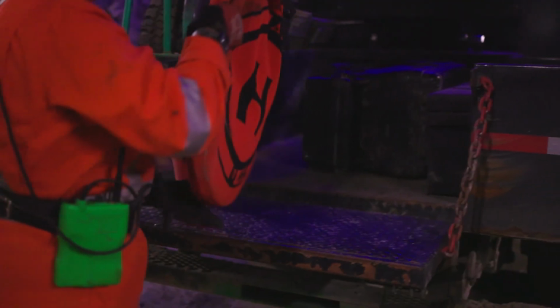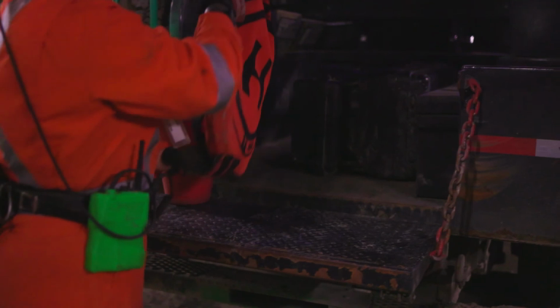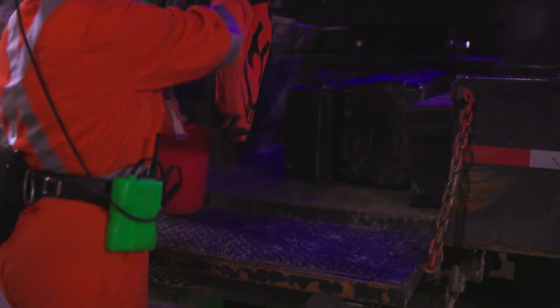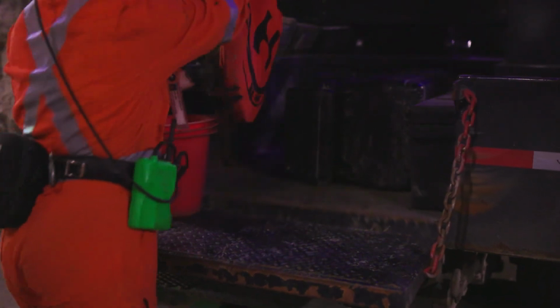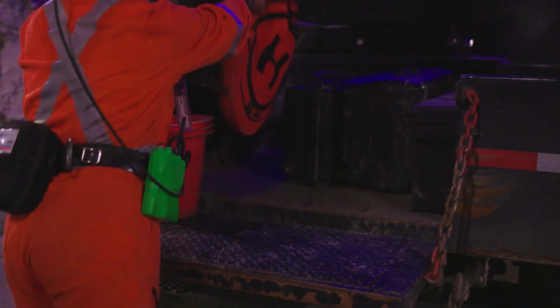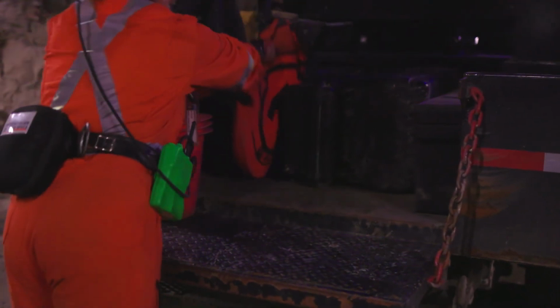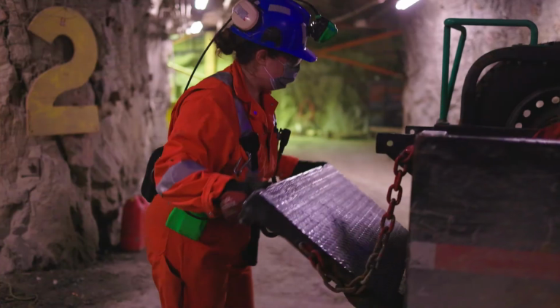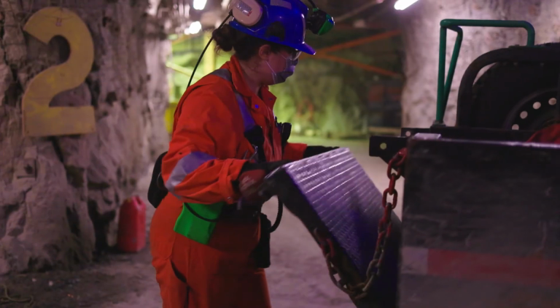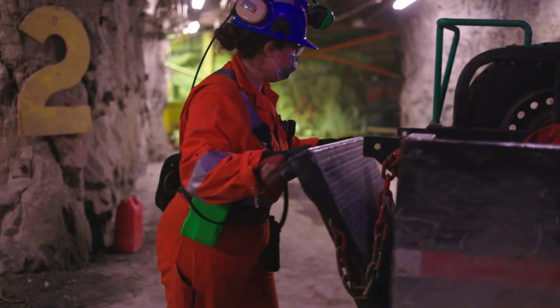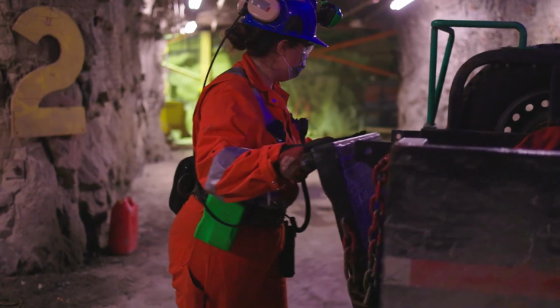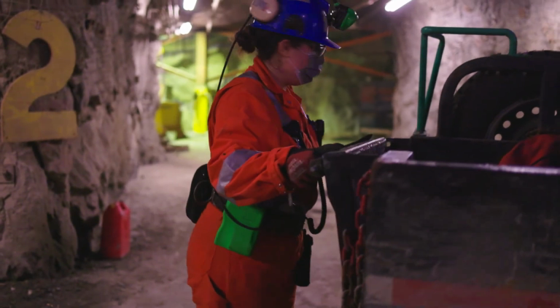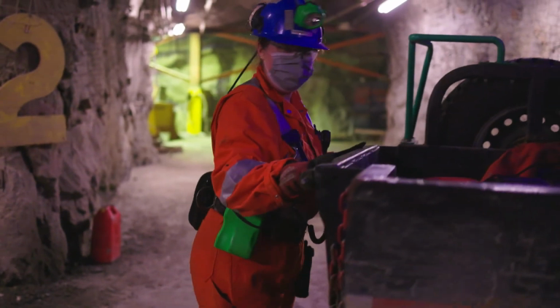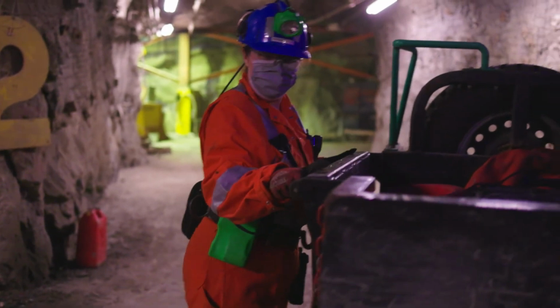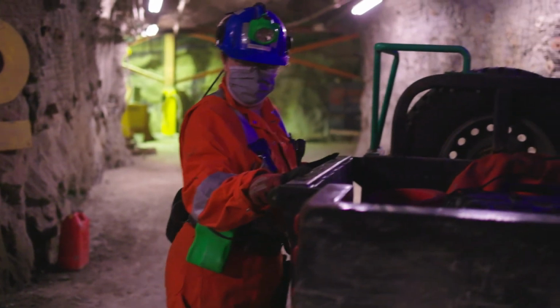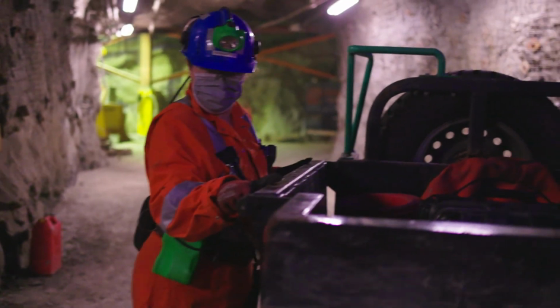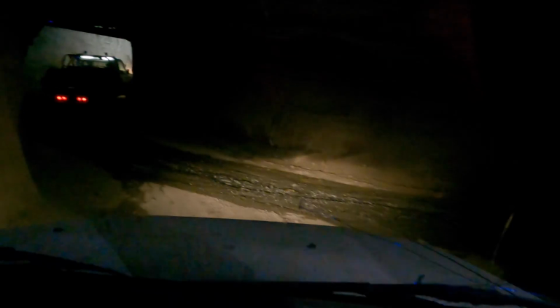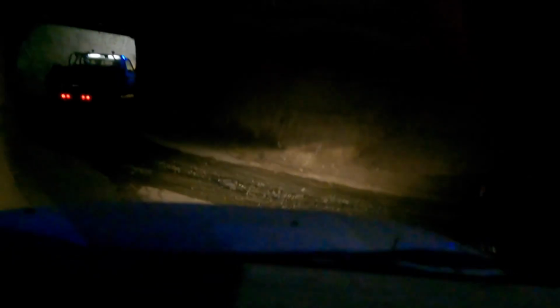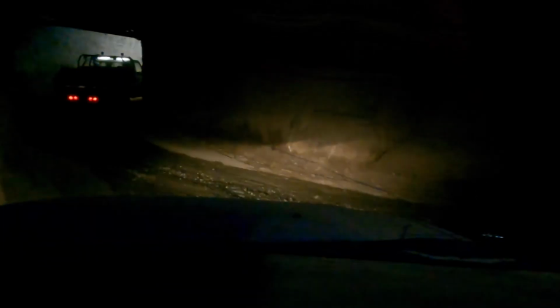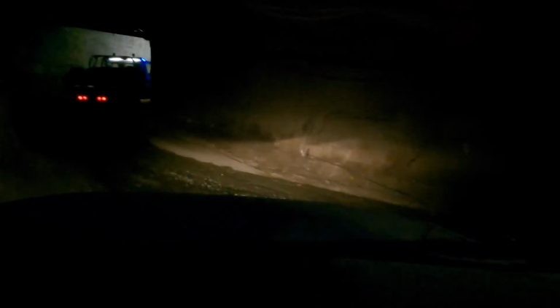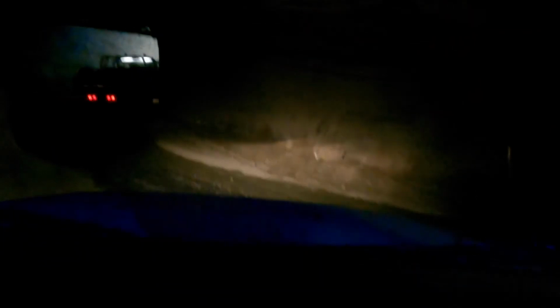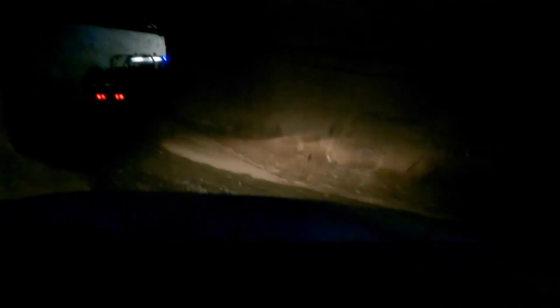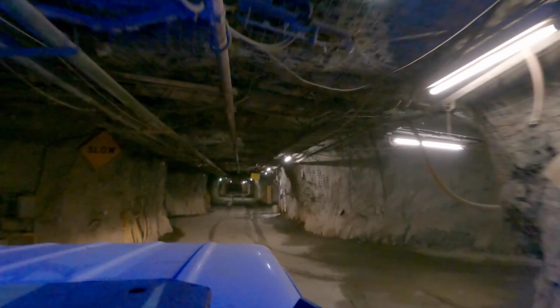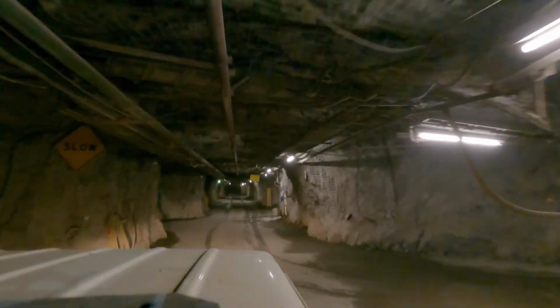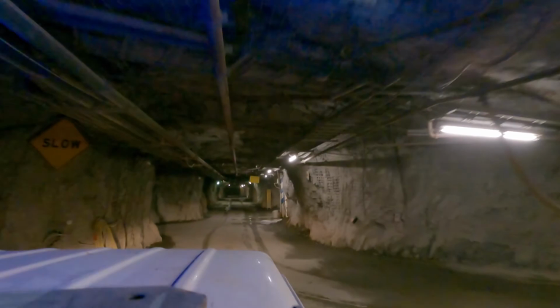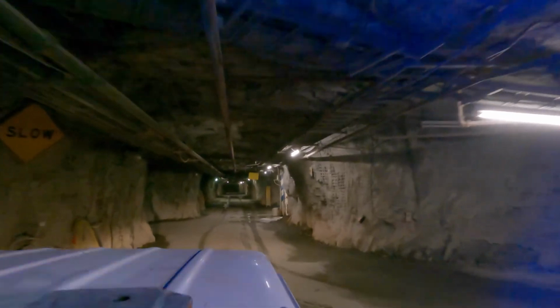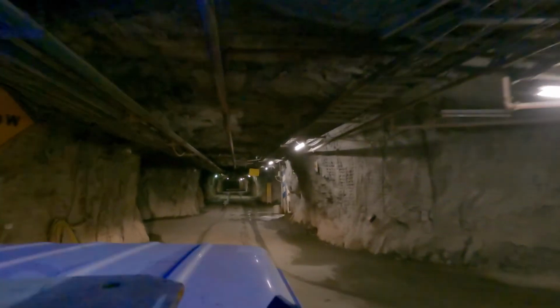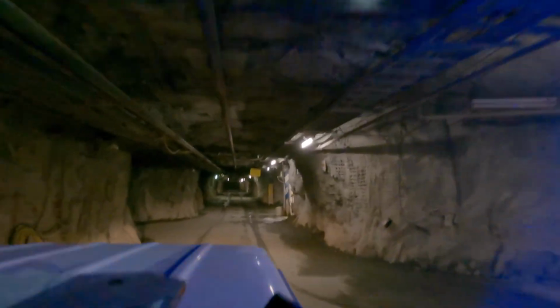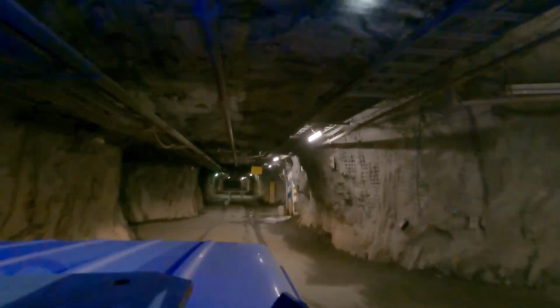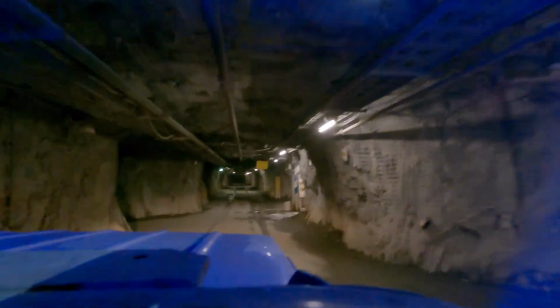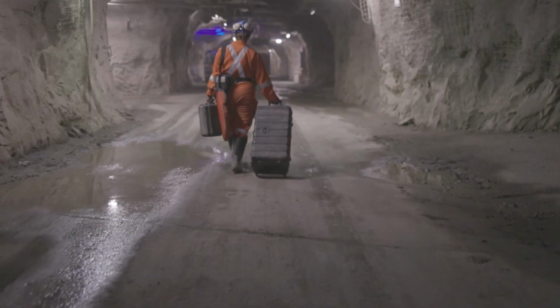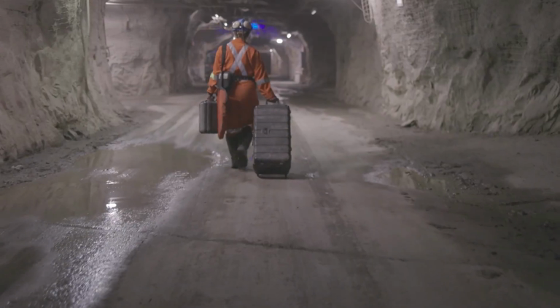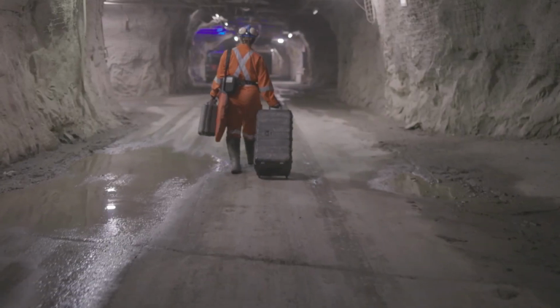Mining at extreme depths means we have to deal with ground stress, deformation, and seismic activity. We need to keep people away from these things and get information from a distance.